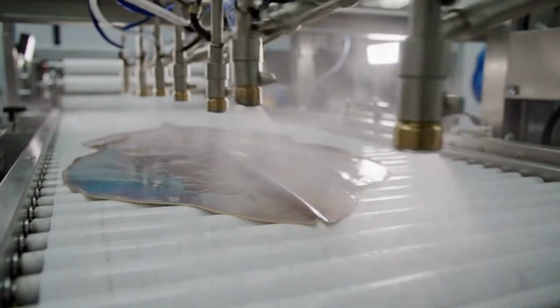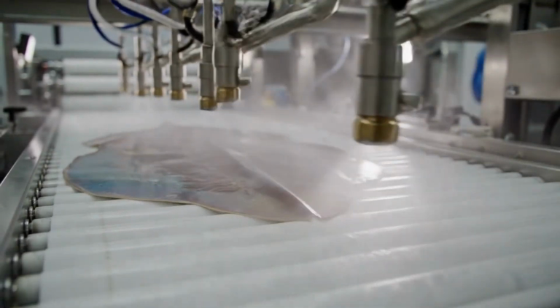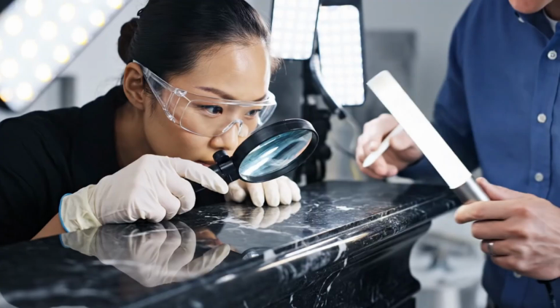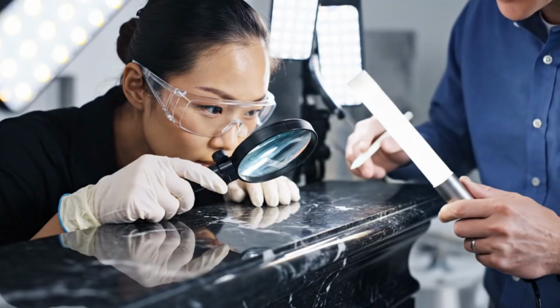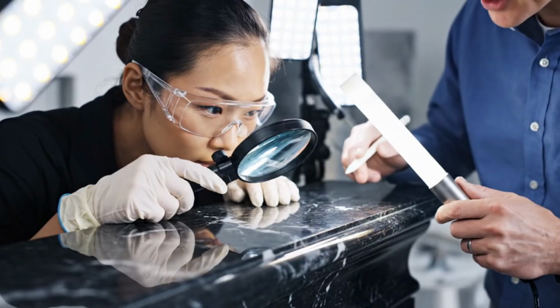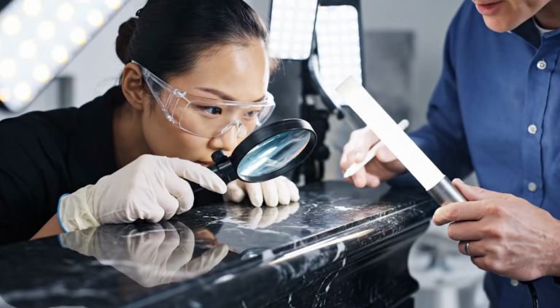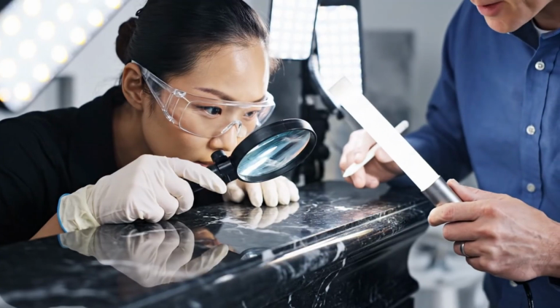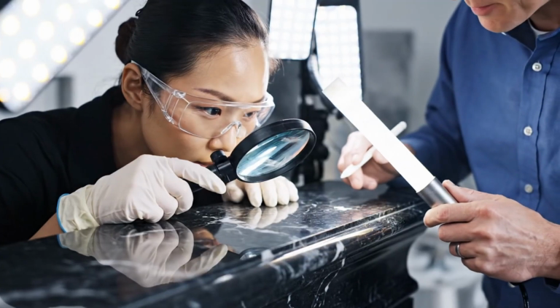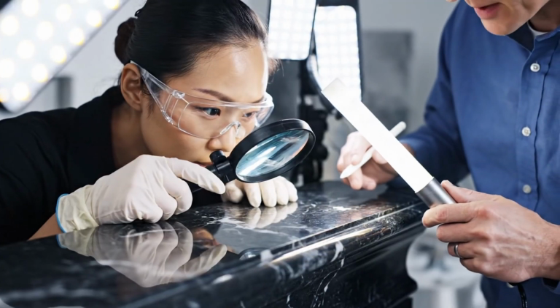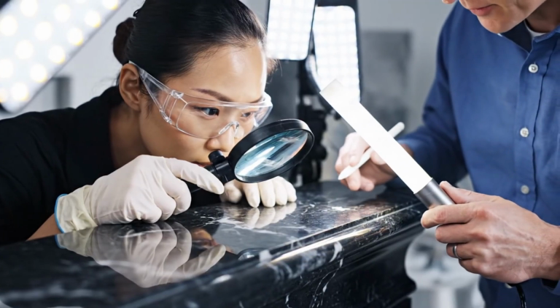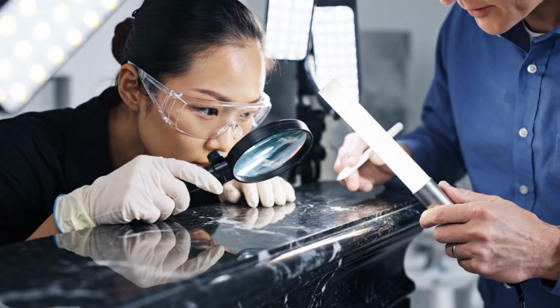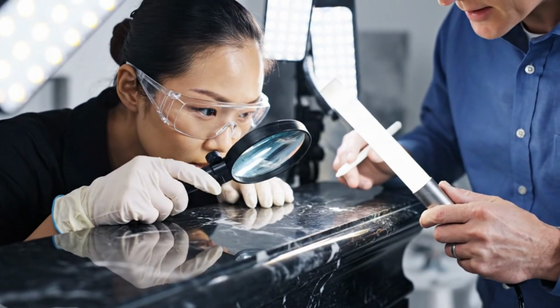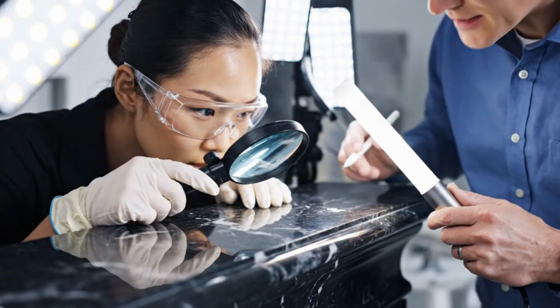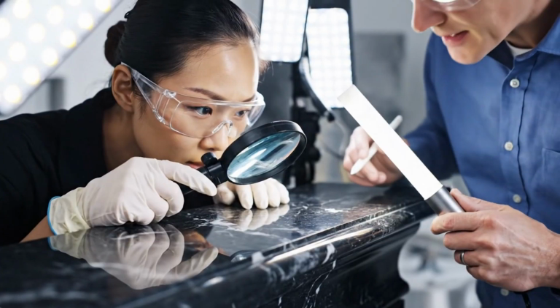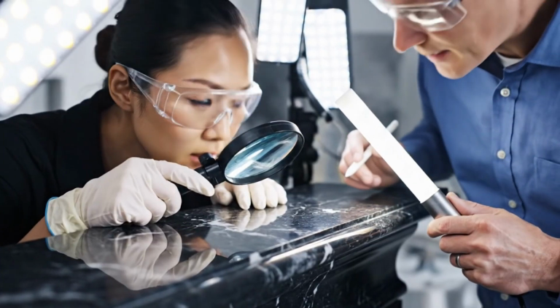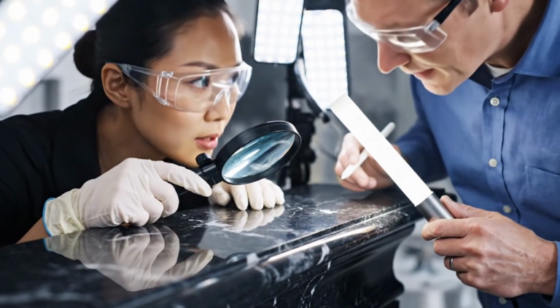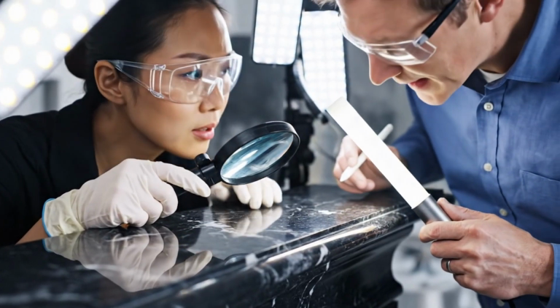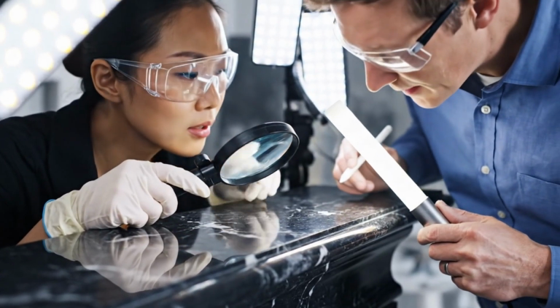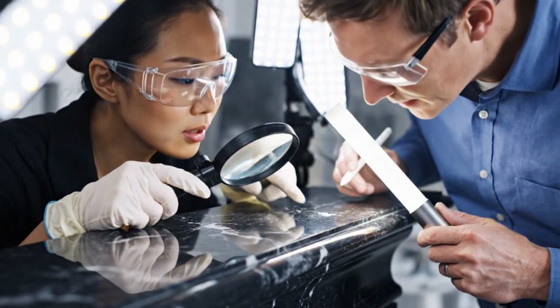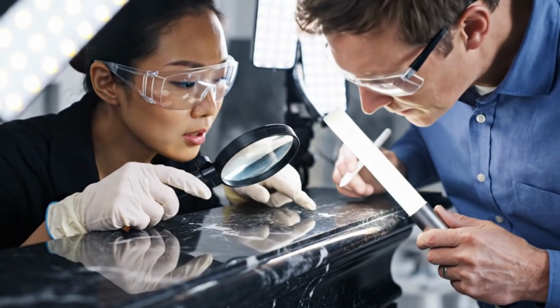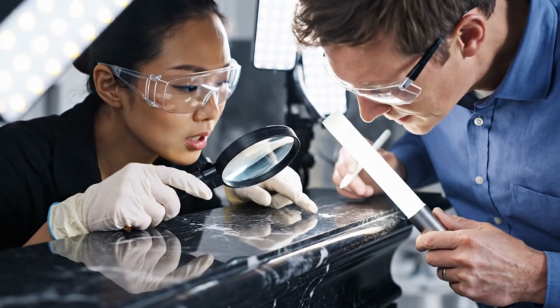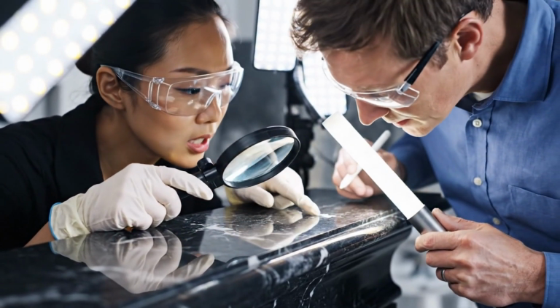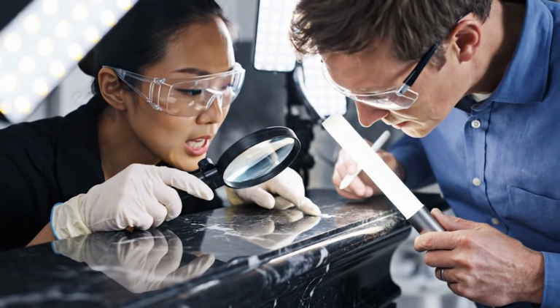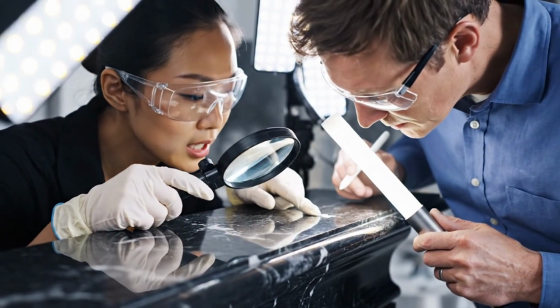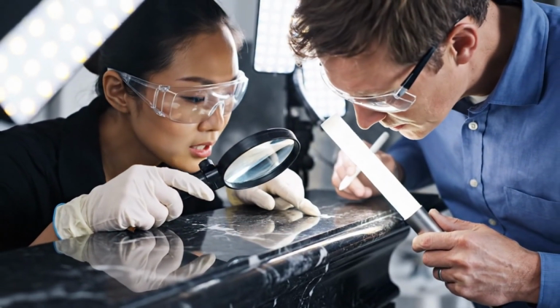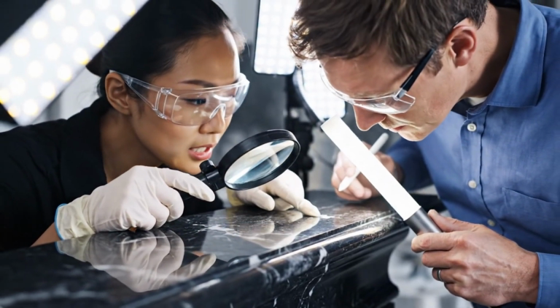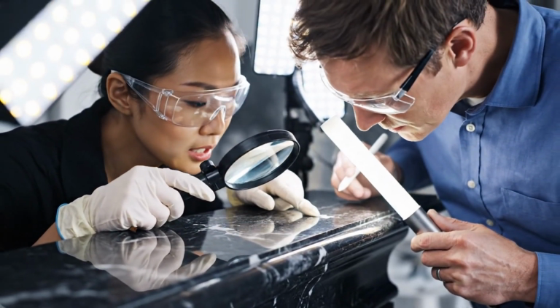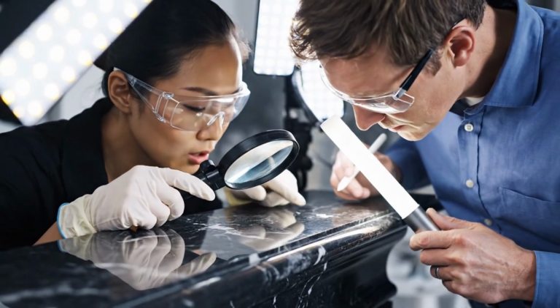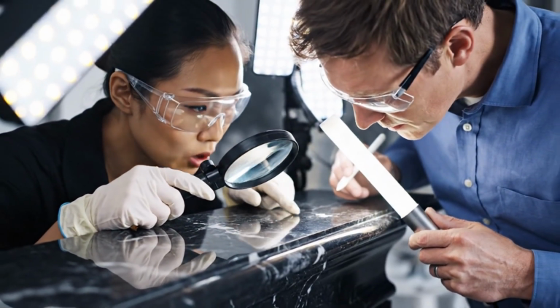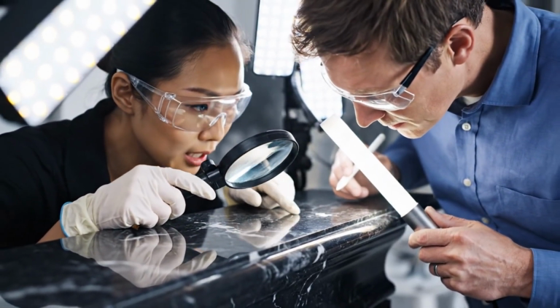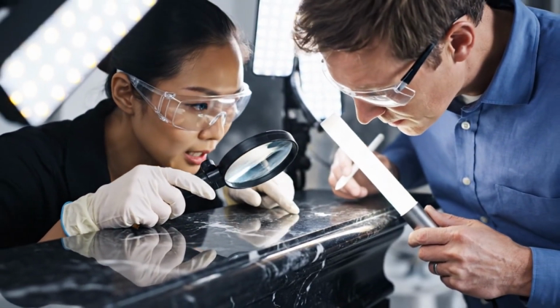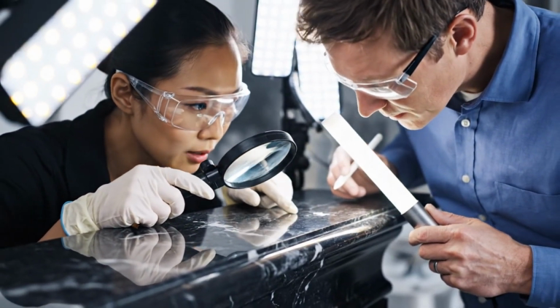Look here, just above the bevel — see that faint hairline fracture? Yes, I see it. Logging it now.